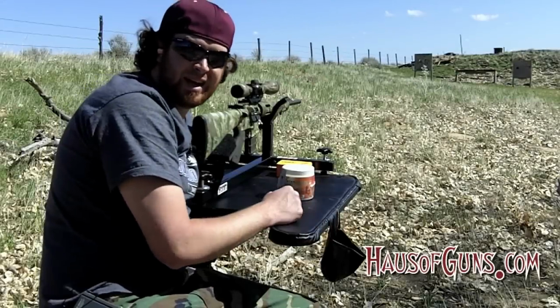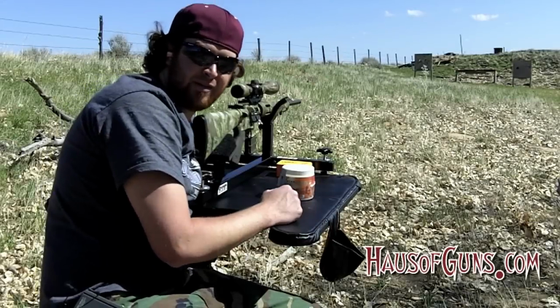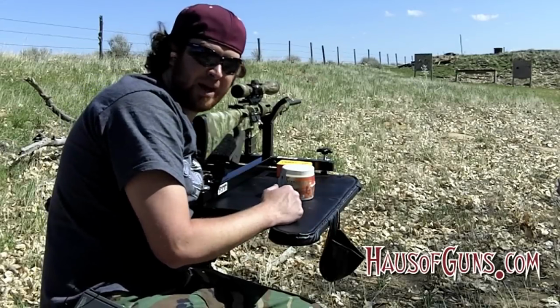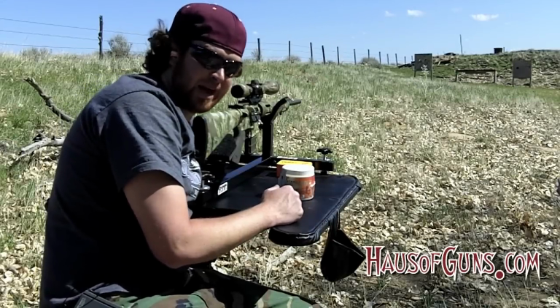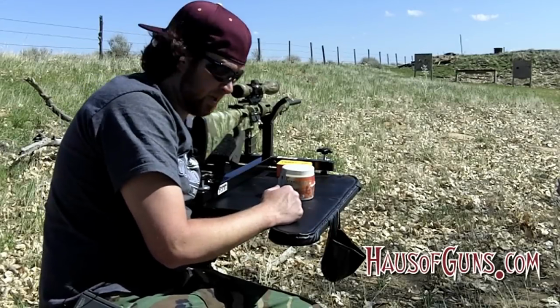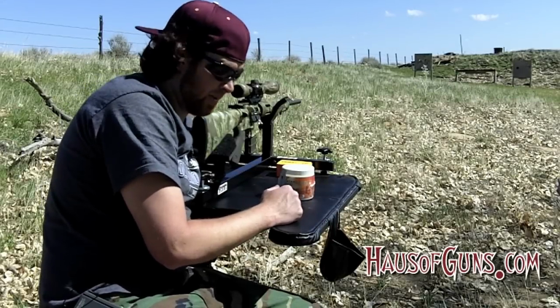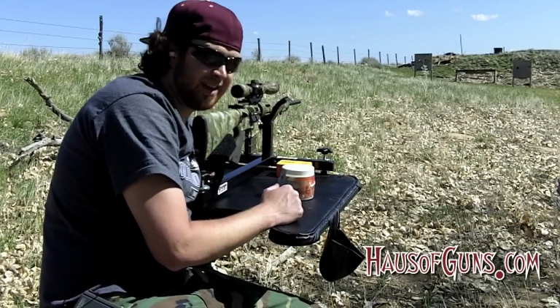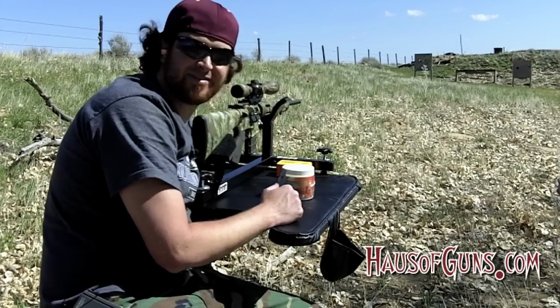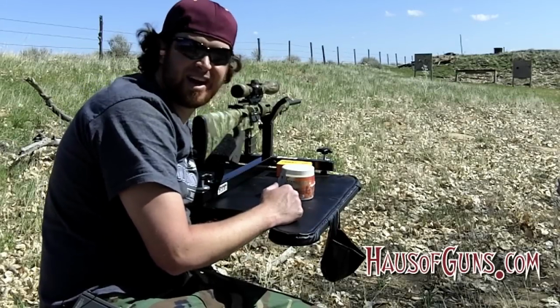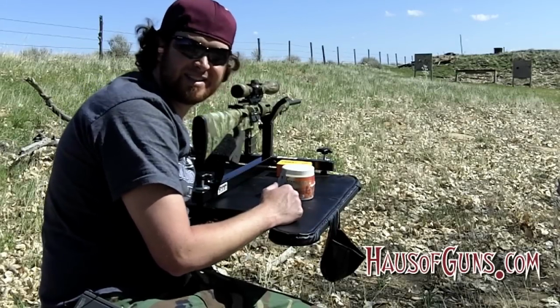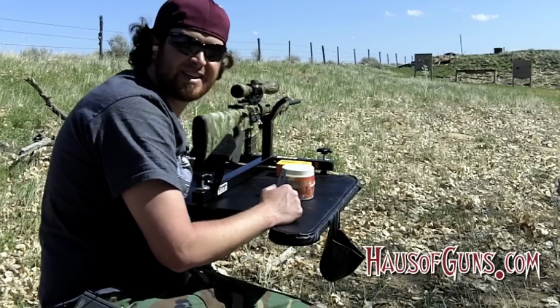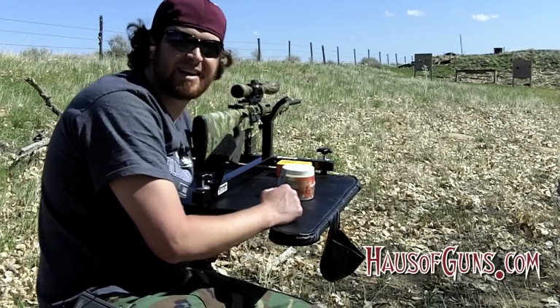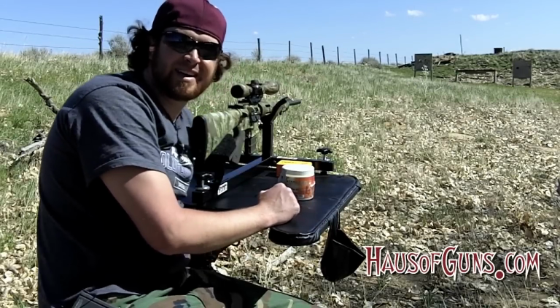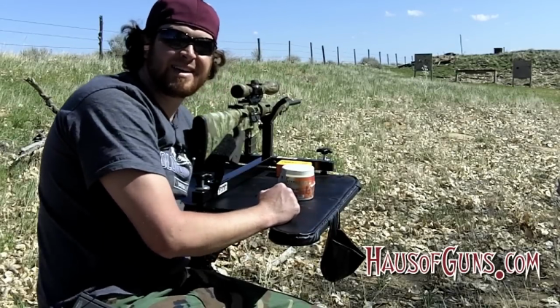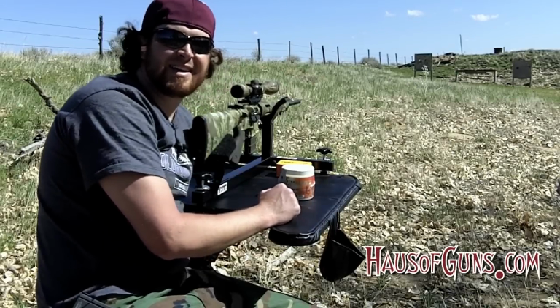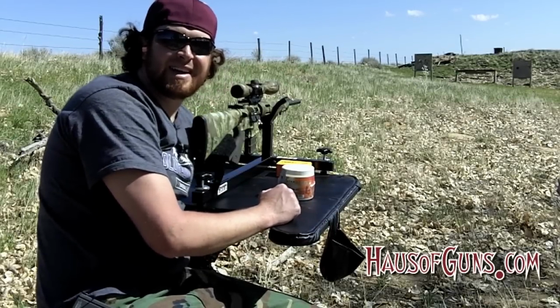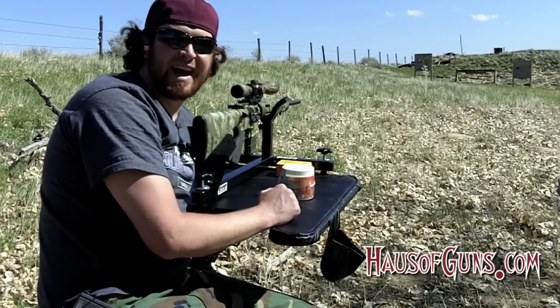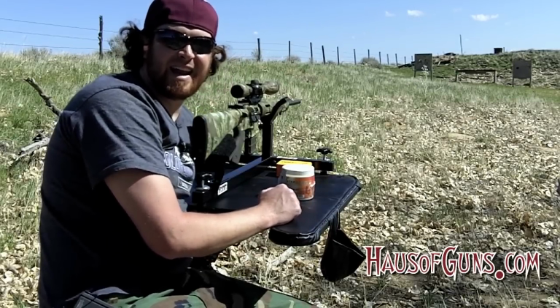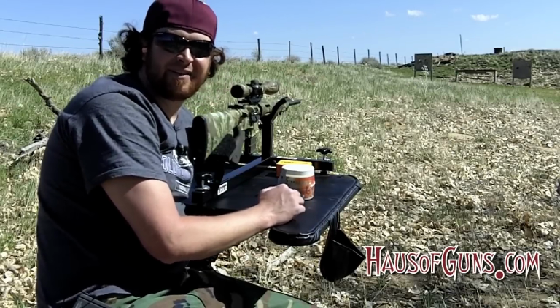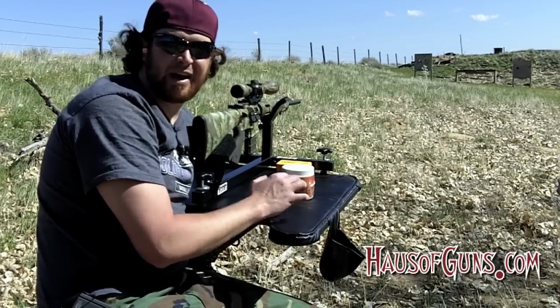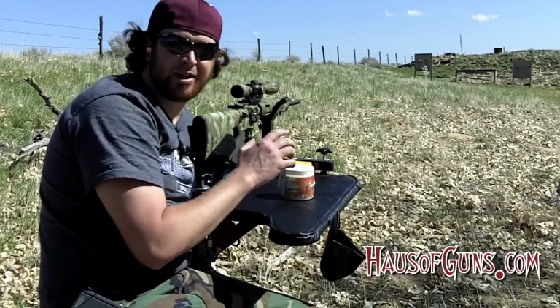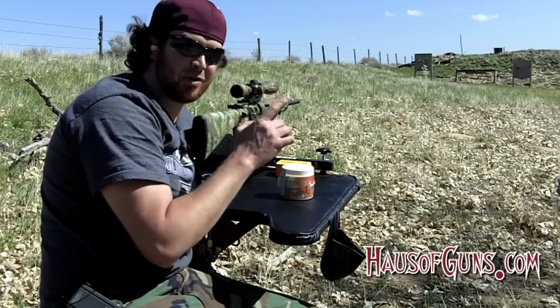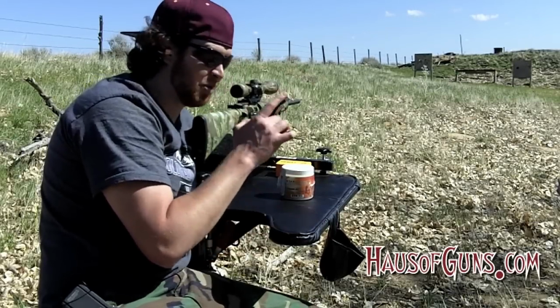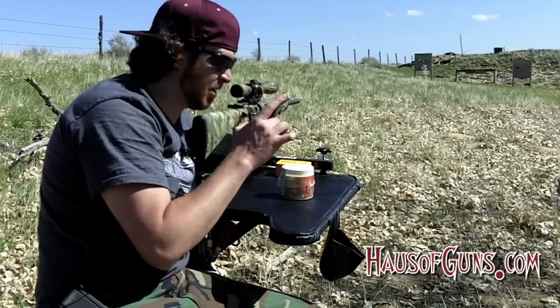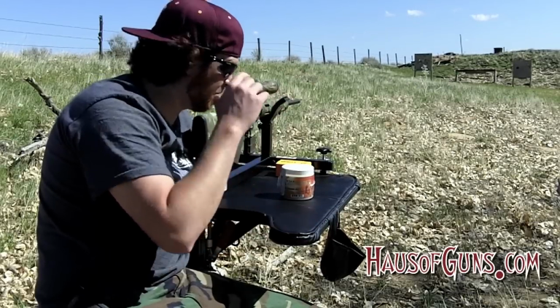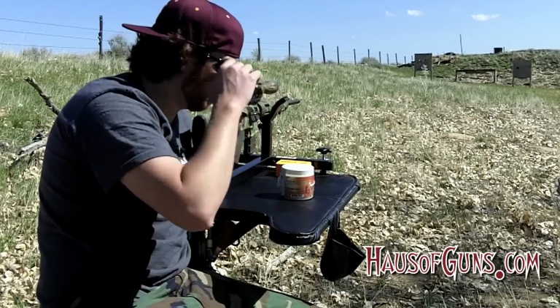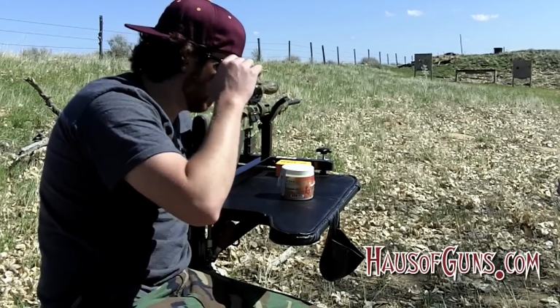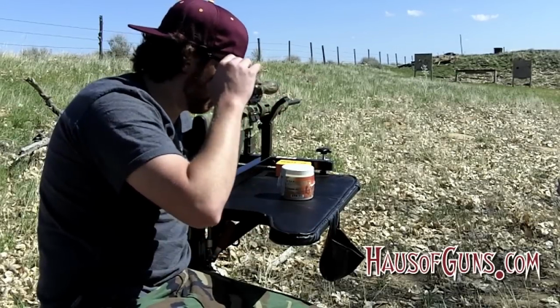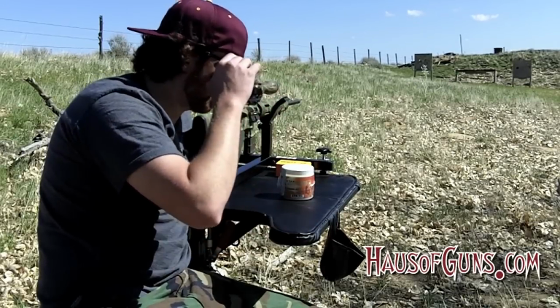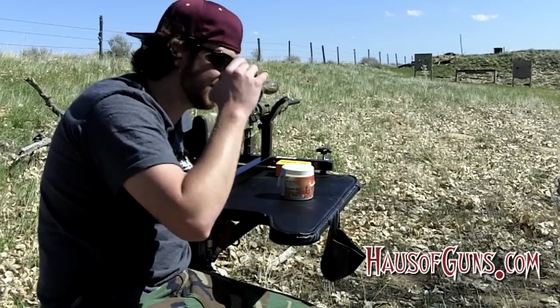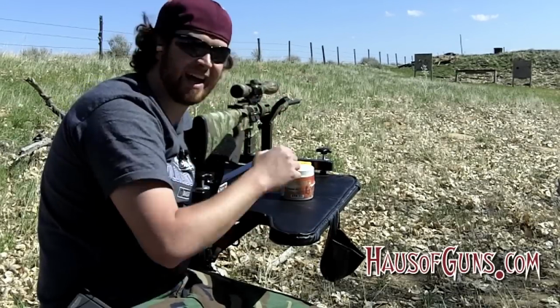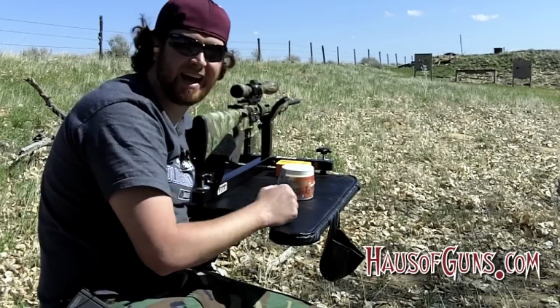Hey everybody, Ebbs here with House of Guns, and I've got a really cool review for you today.